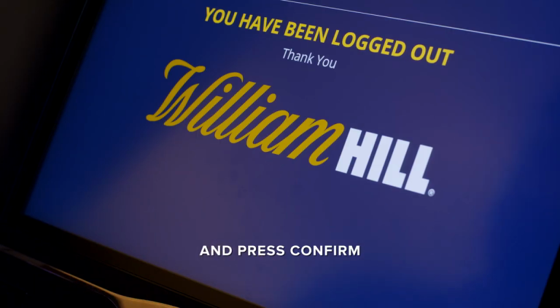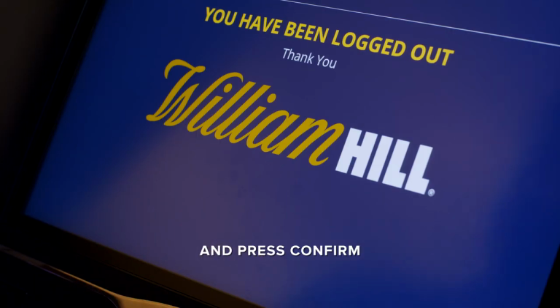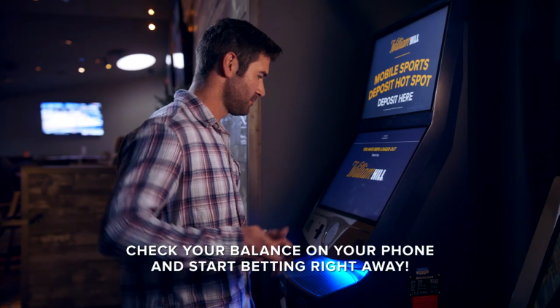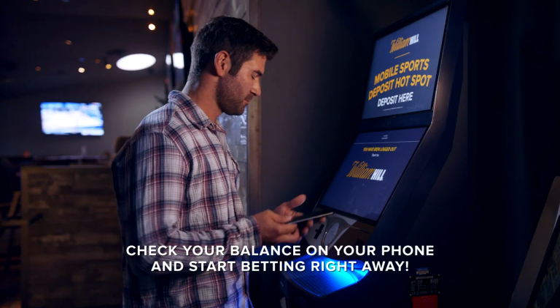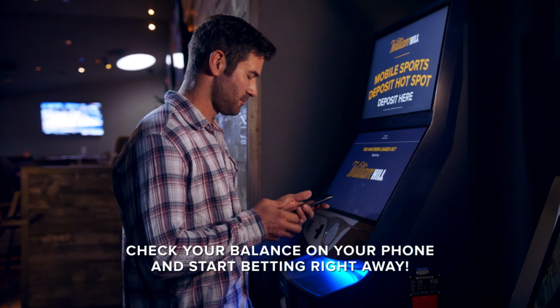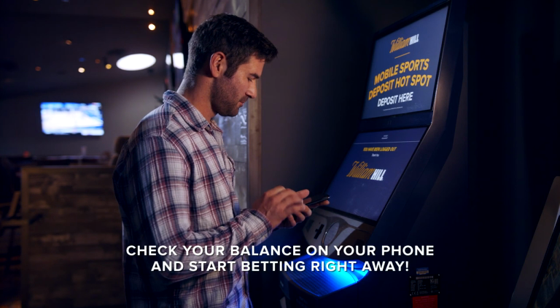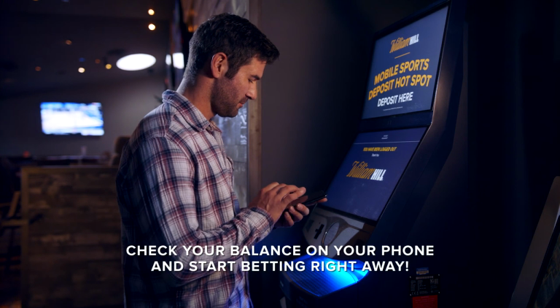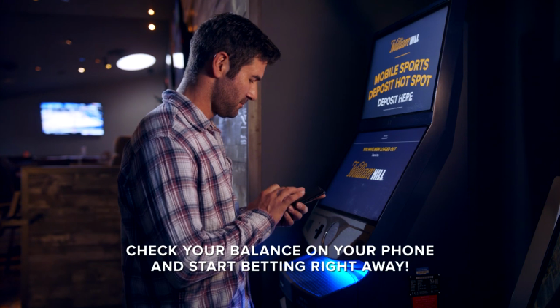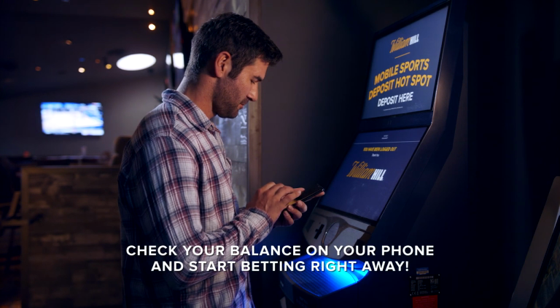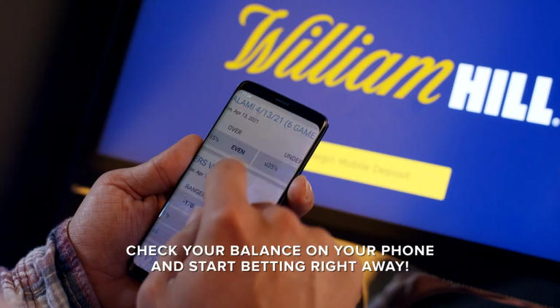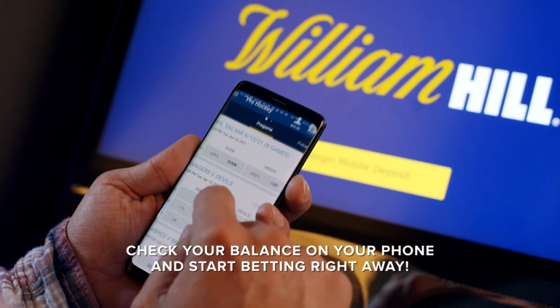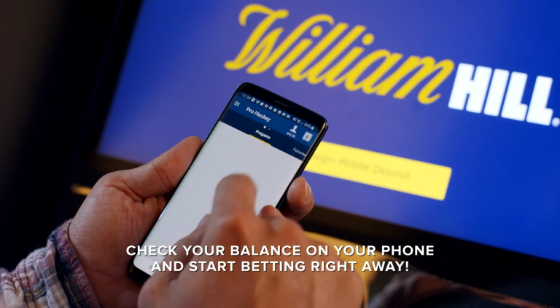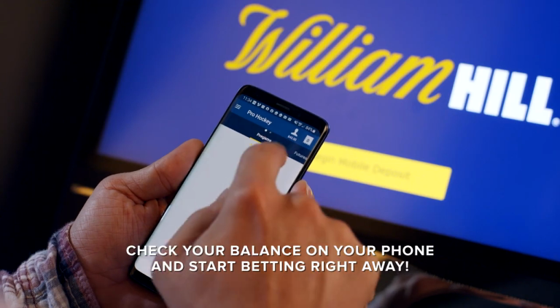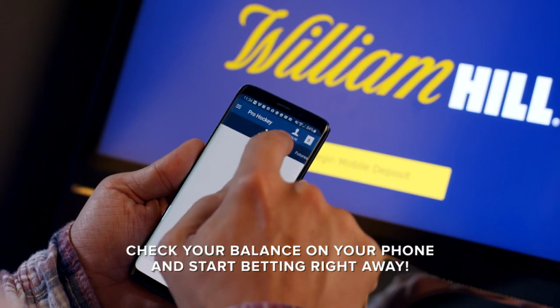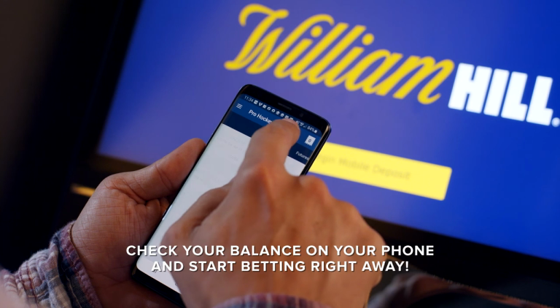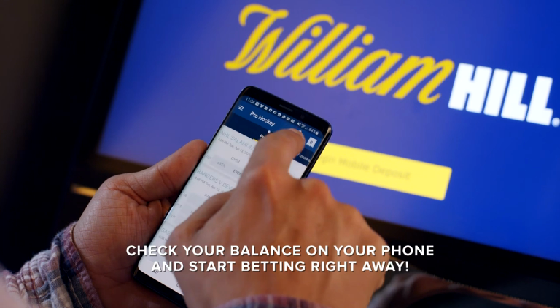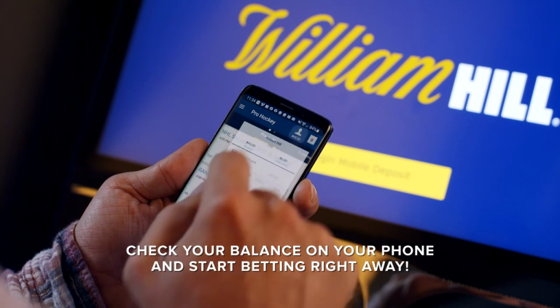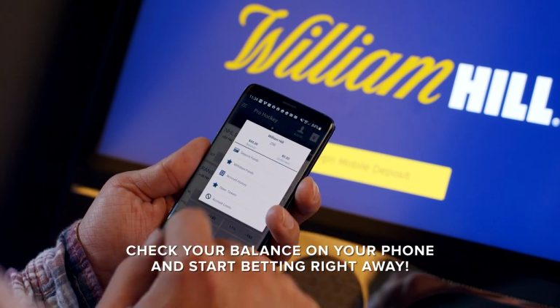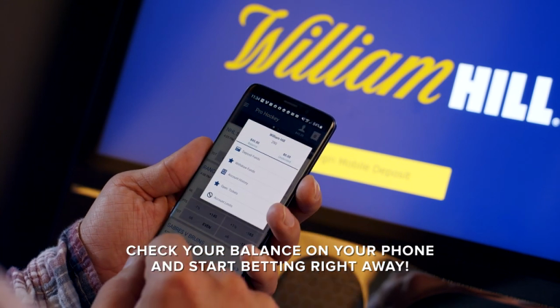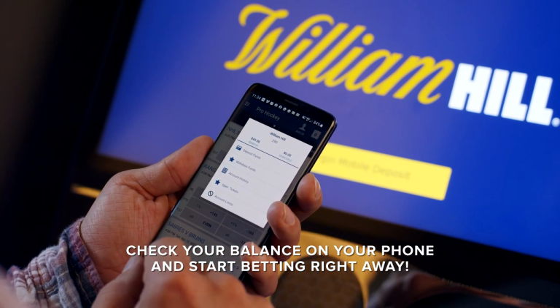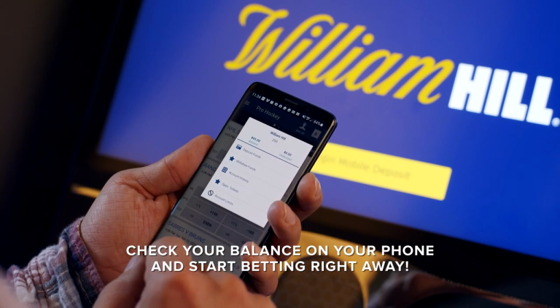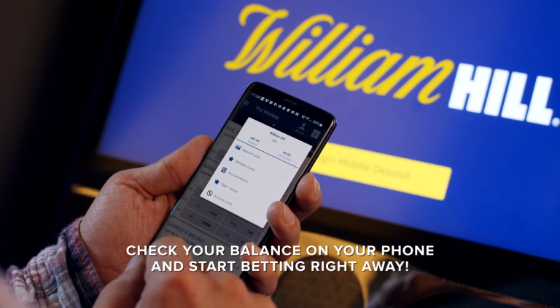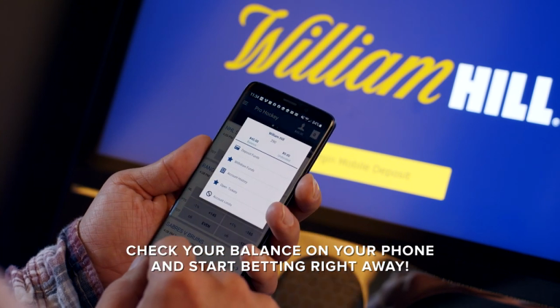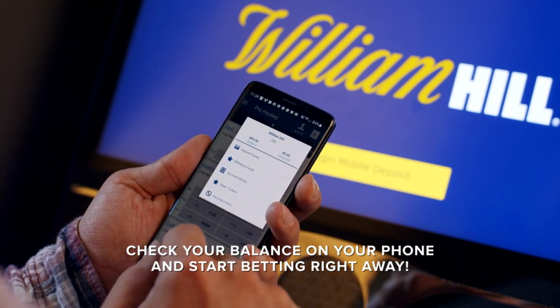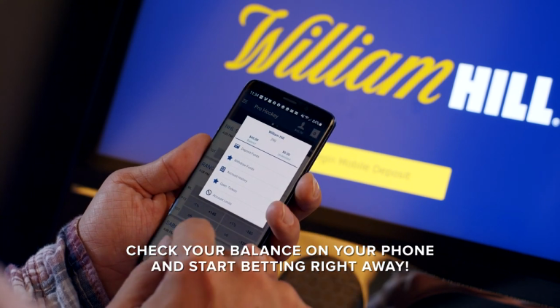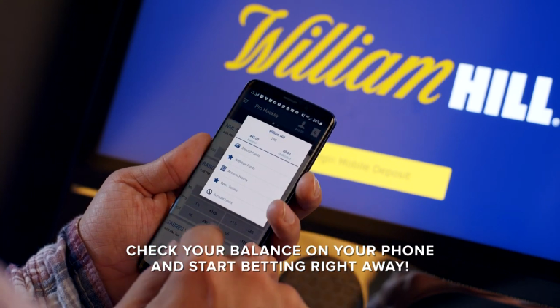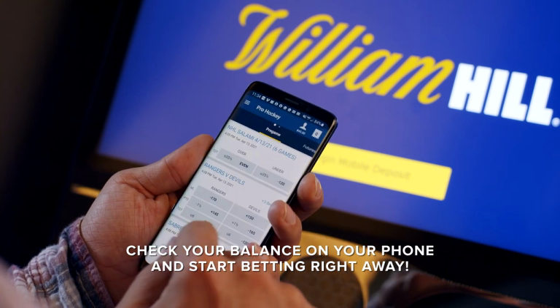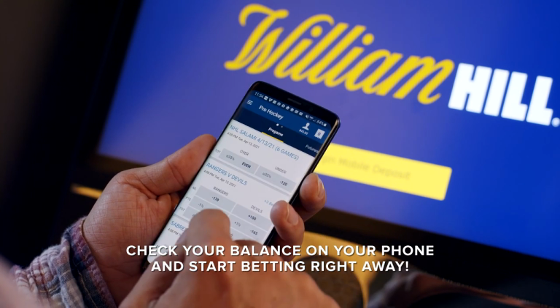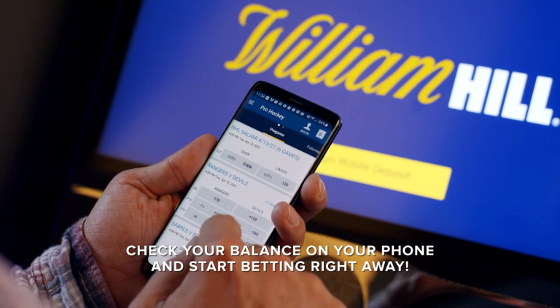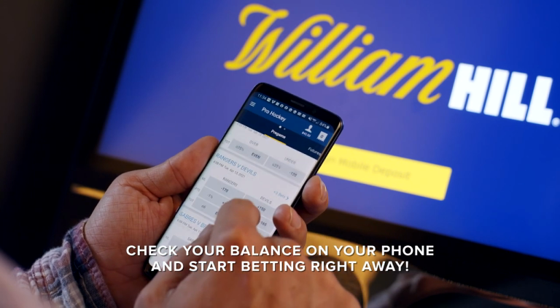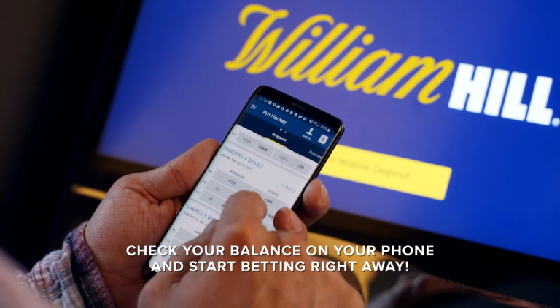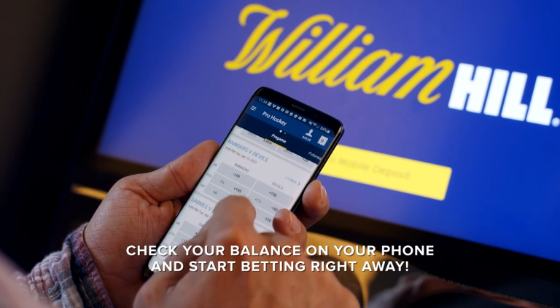You can check your balance on your phone and start betting right away with the William Hill Nevada Mobile Sports App.